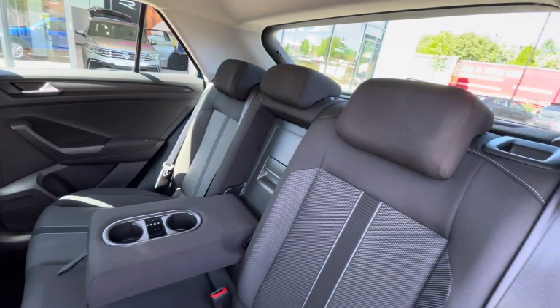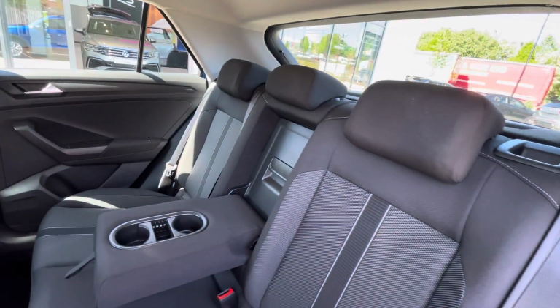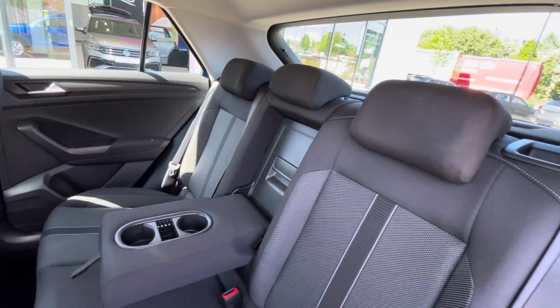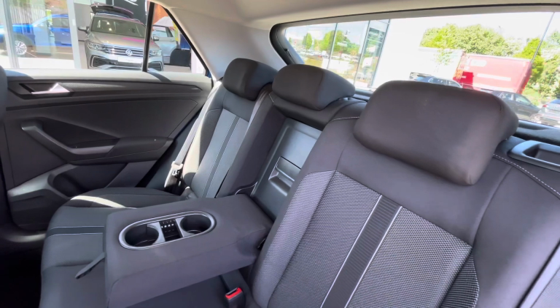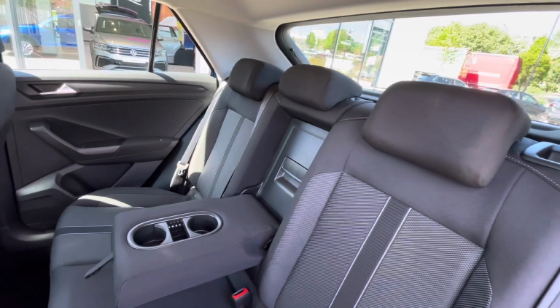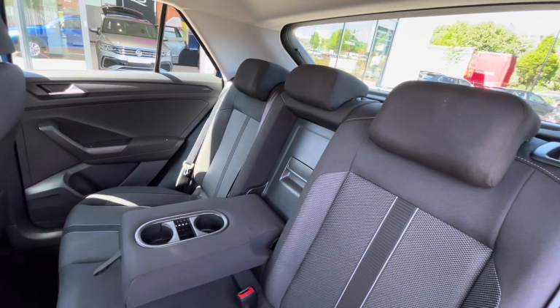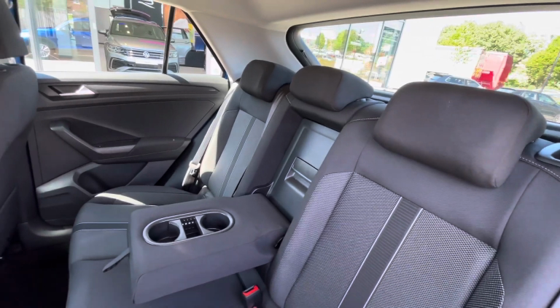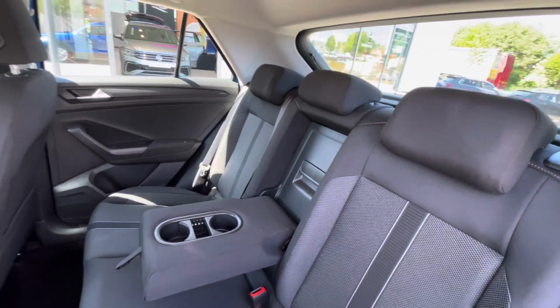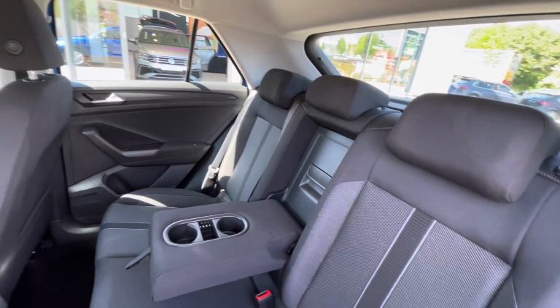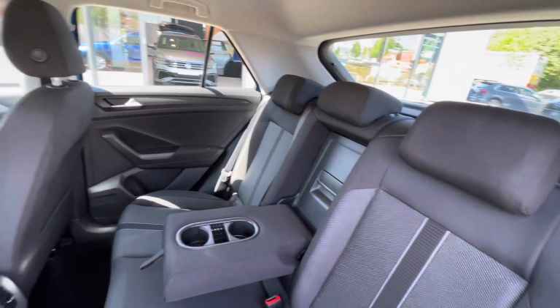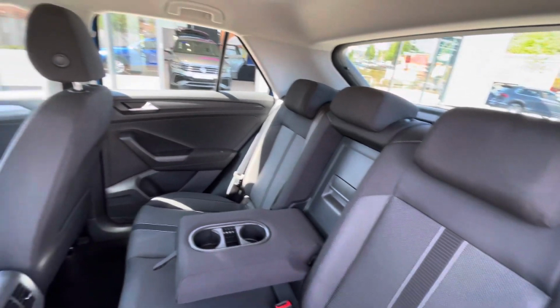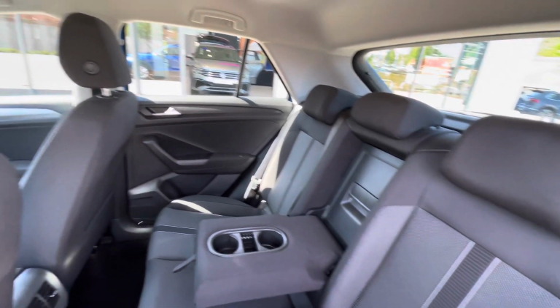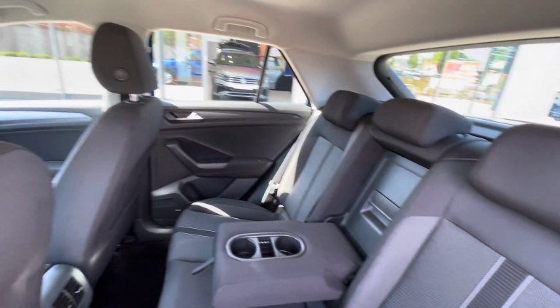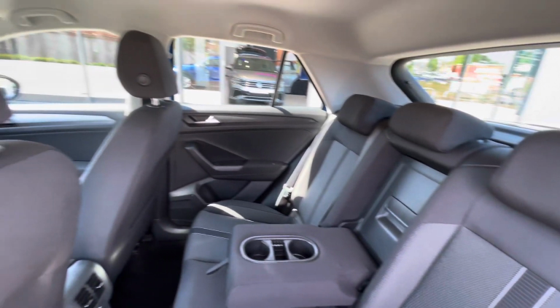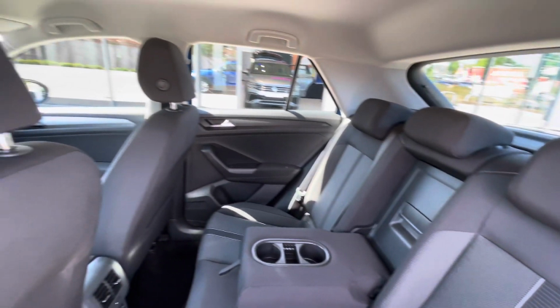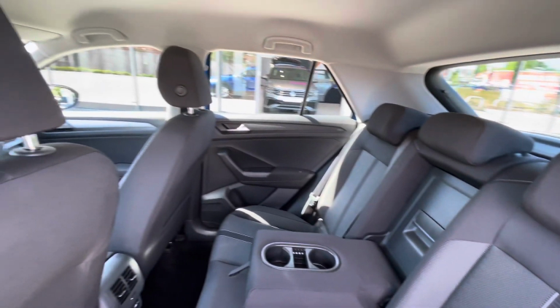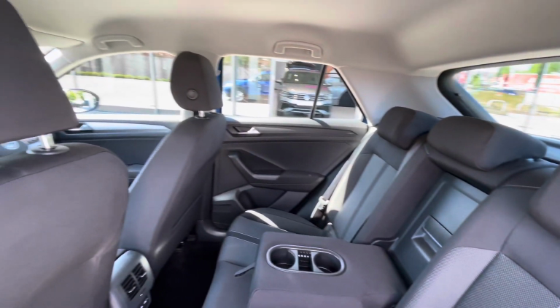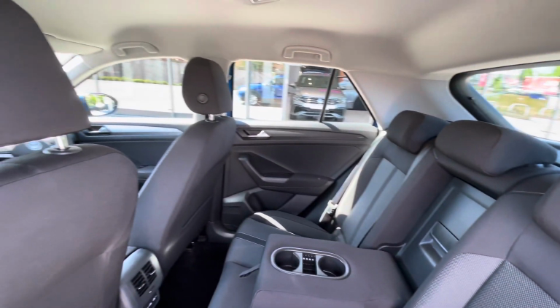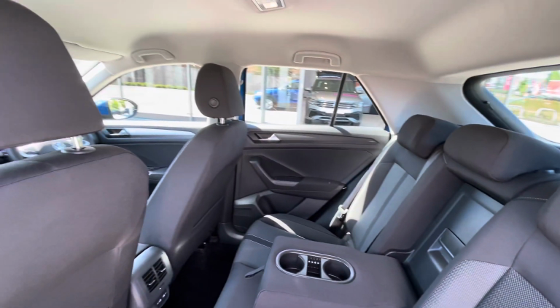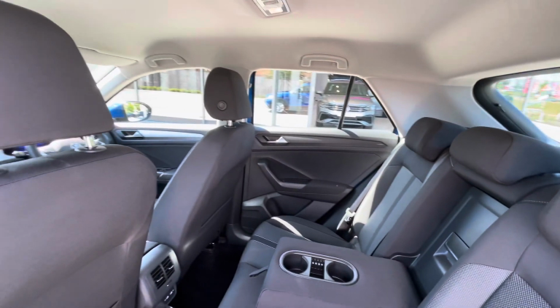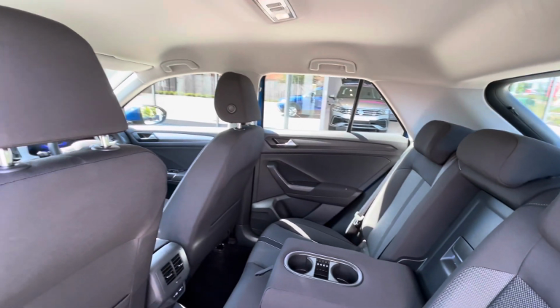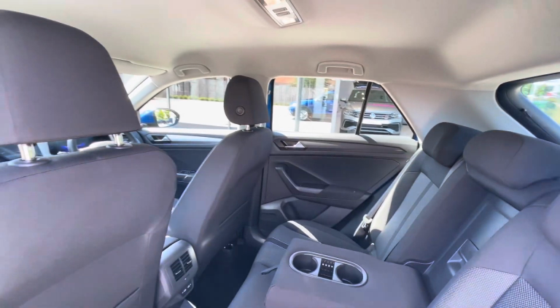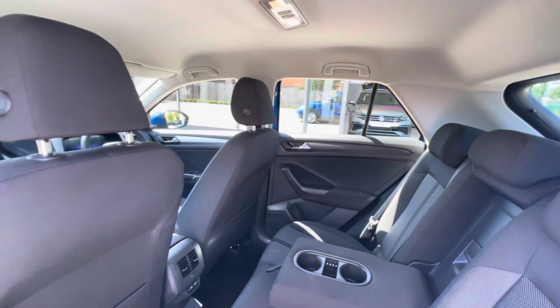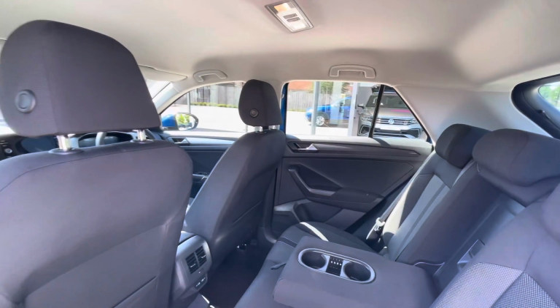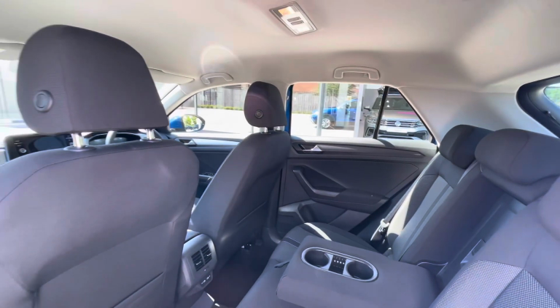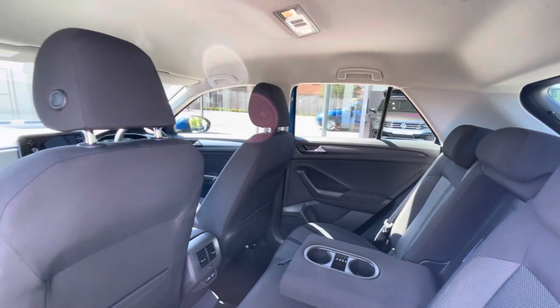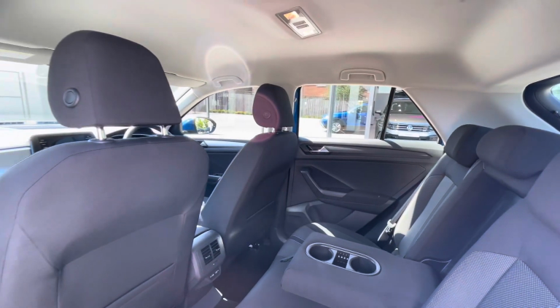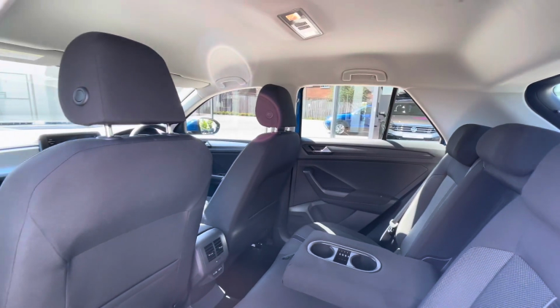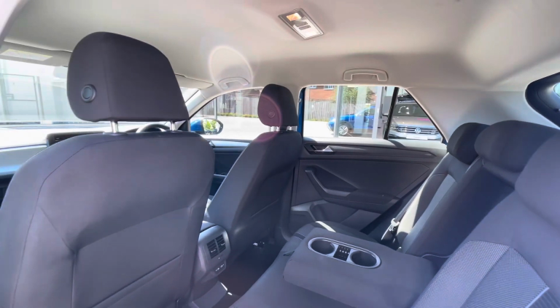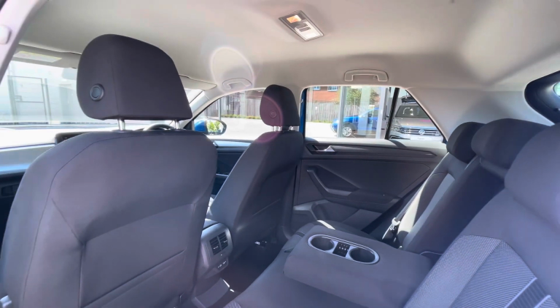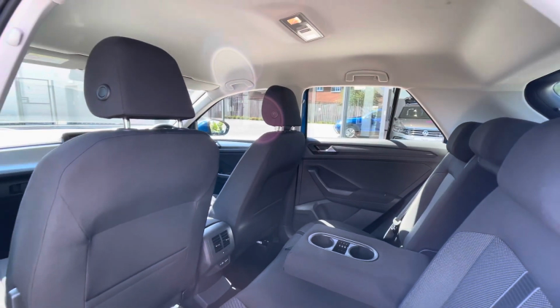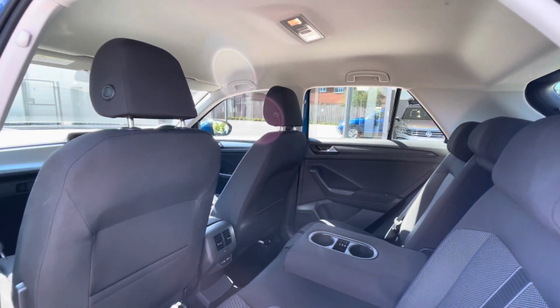There are ISOFIX points in the back for rear child seats, cup holders in the centre console, and USB-C inputs in the back for fast charging as well.